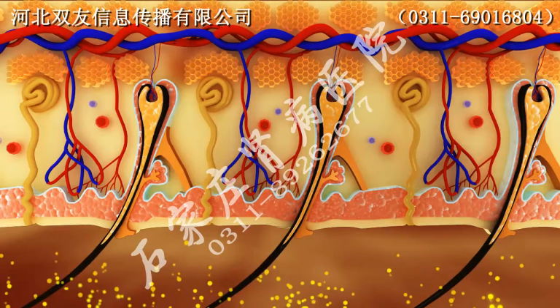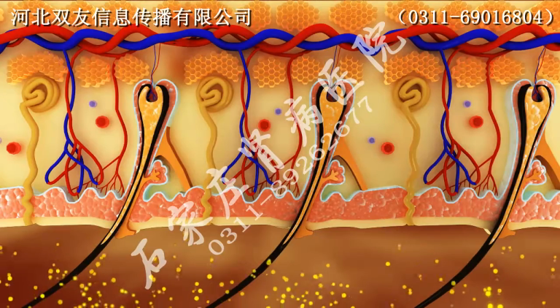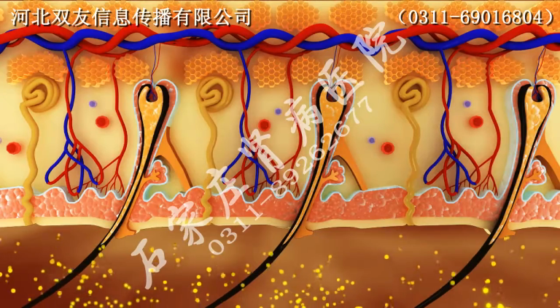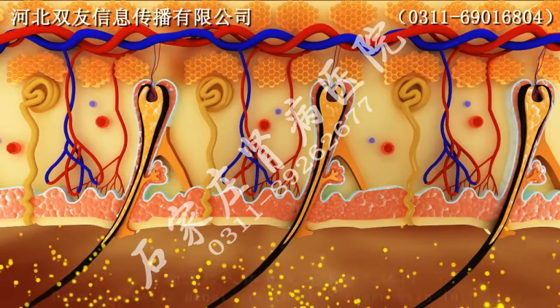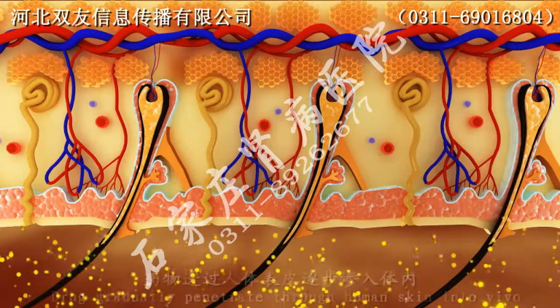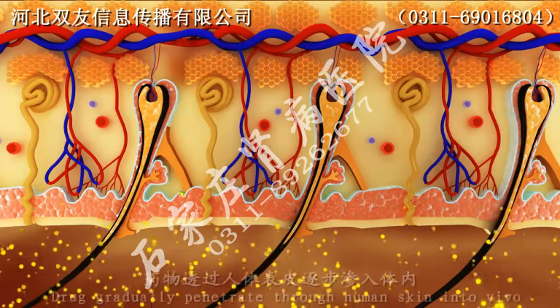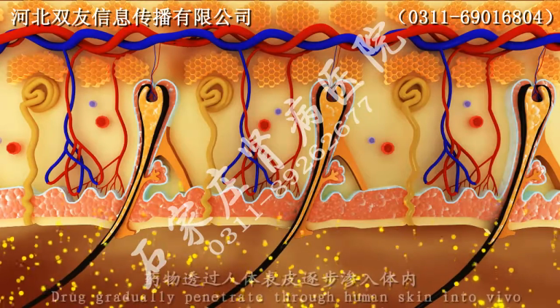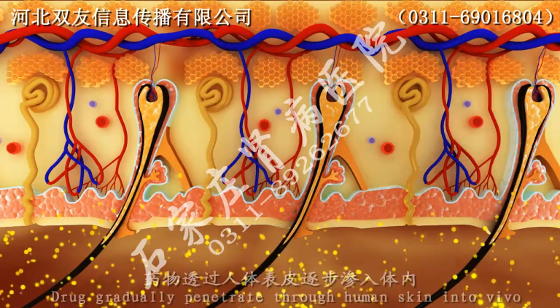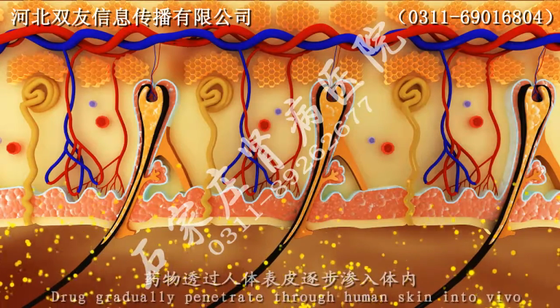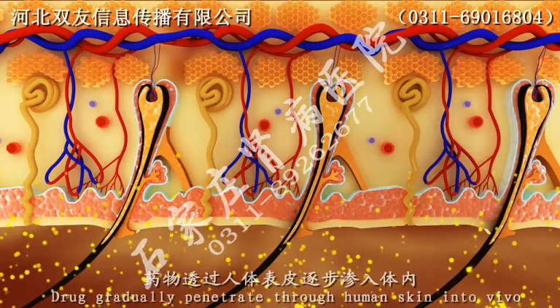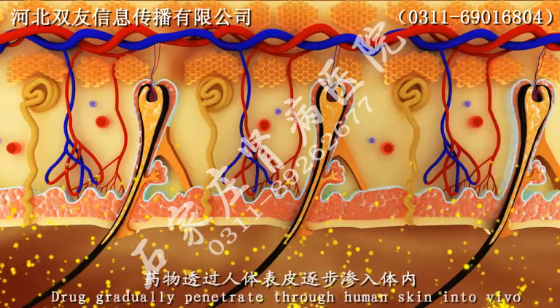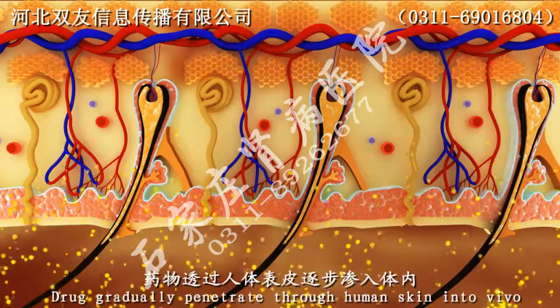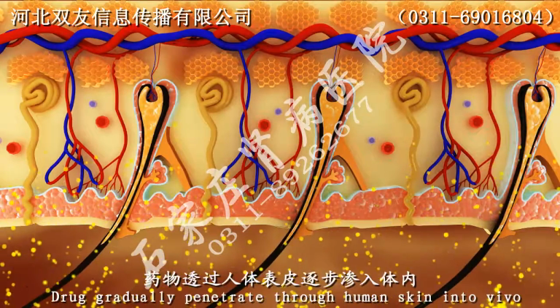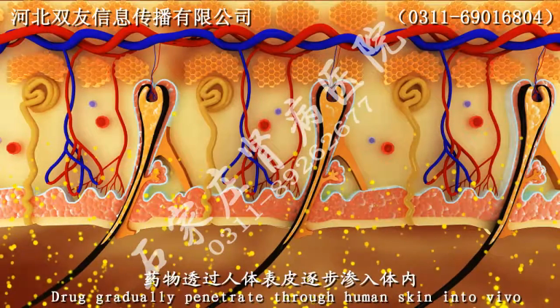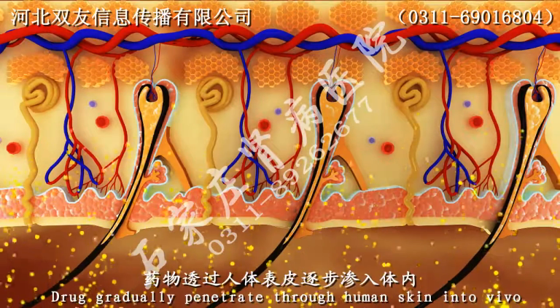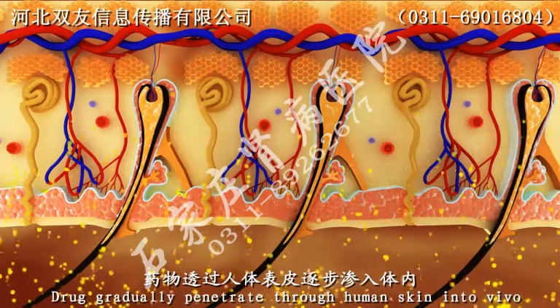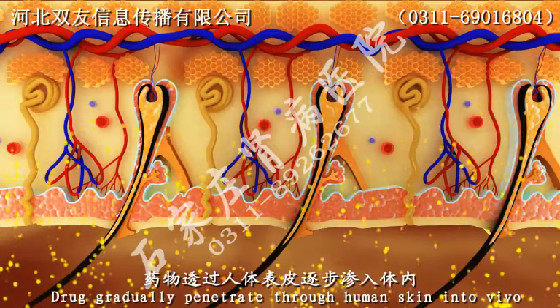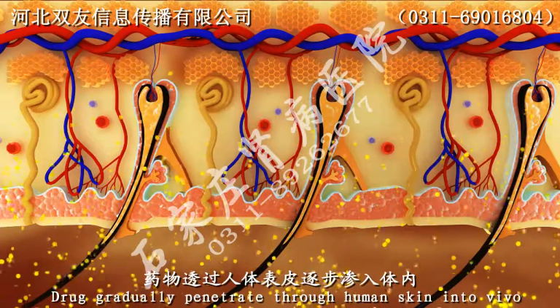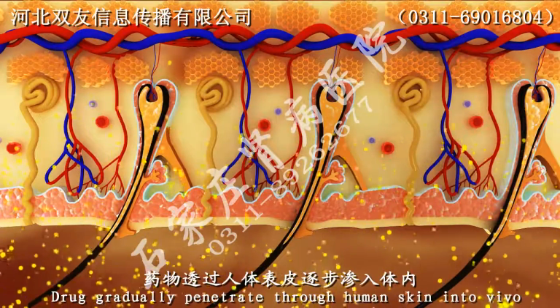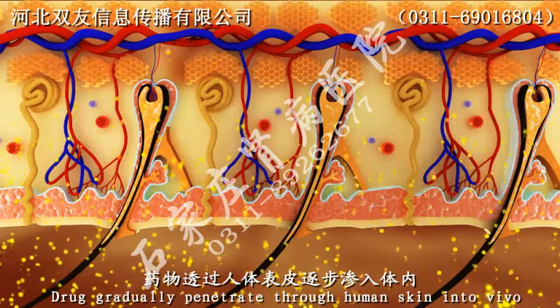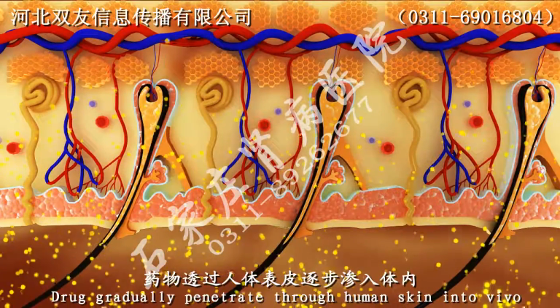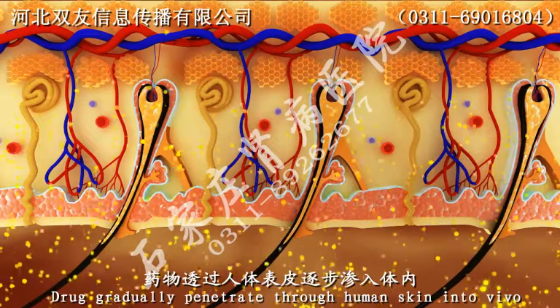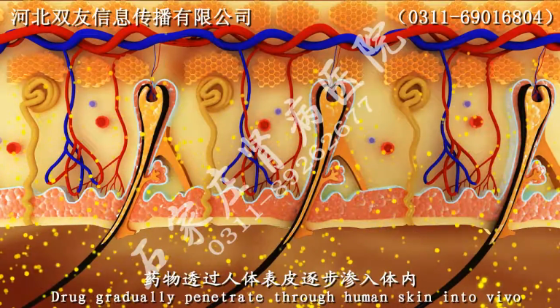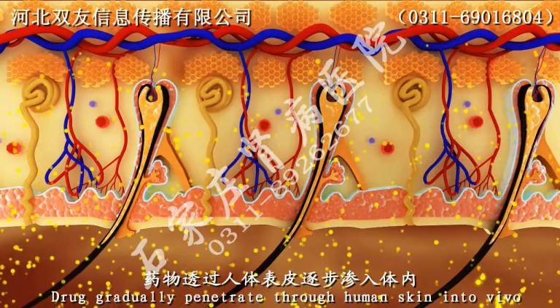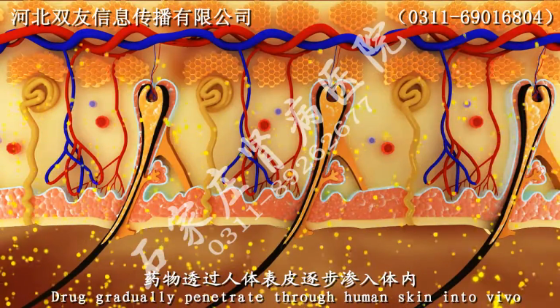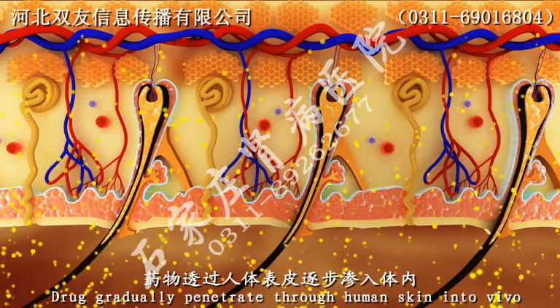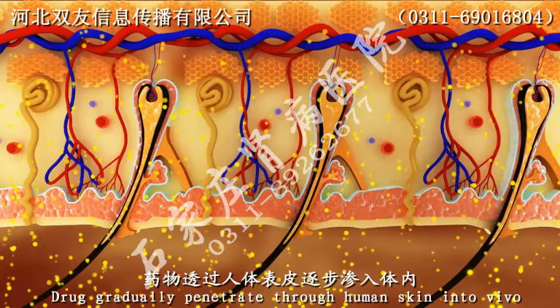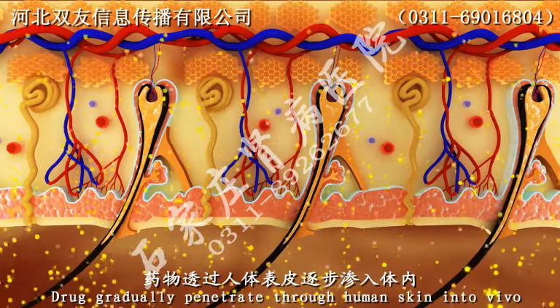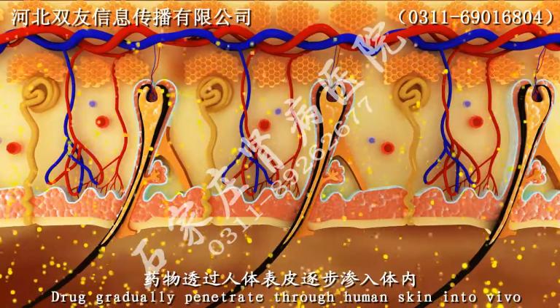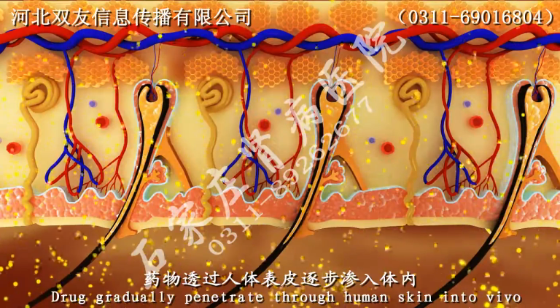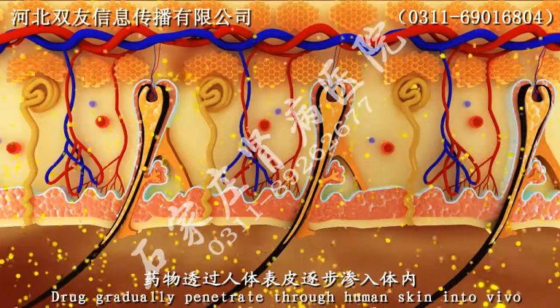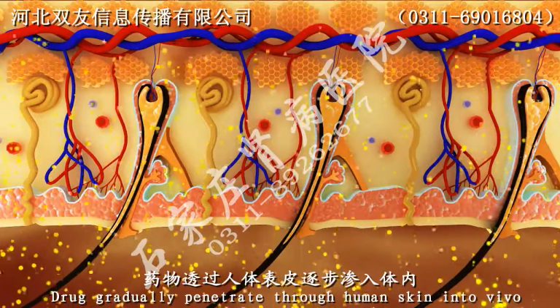Step 2: Drugs gradually penetrate through the body skin.